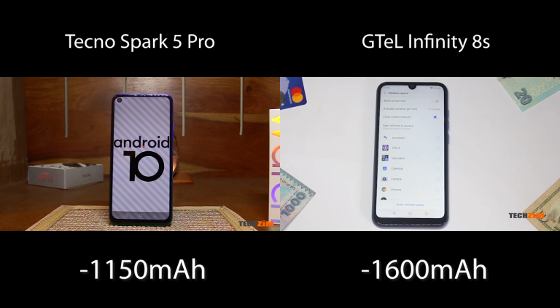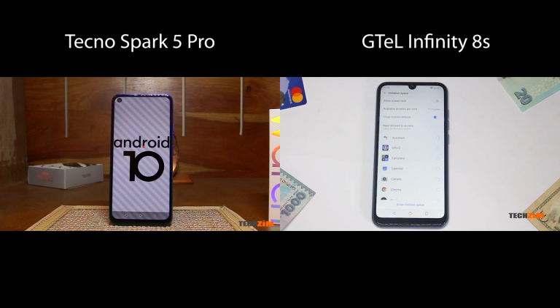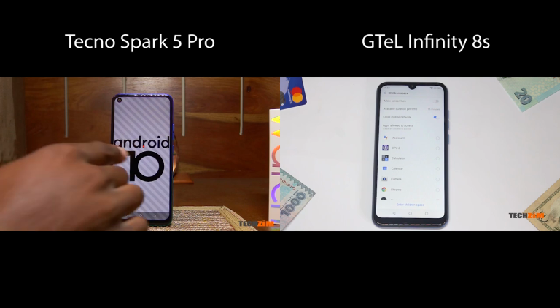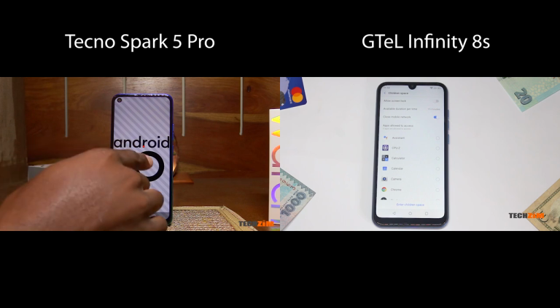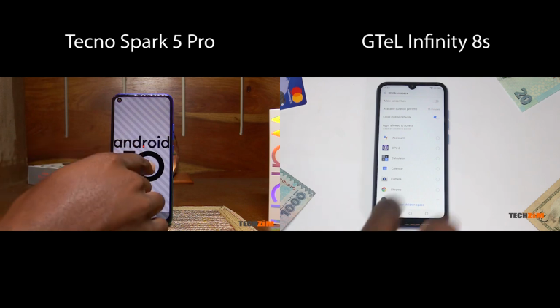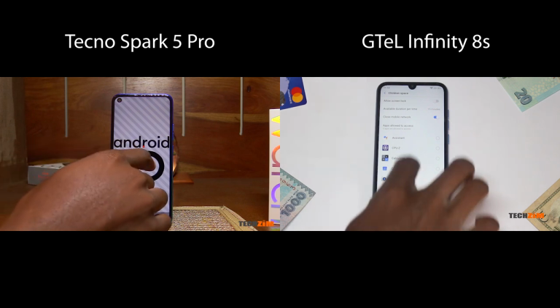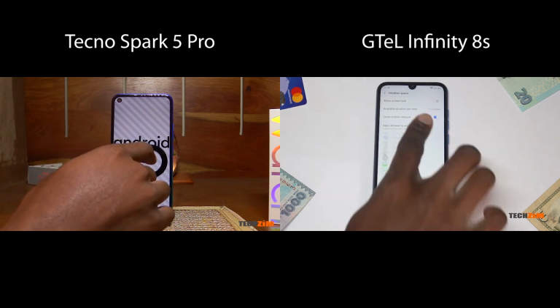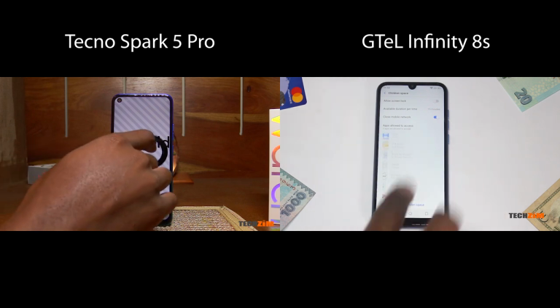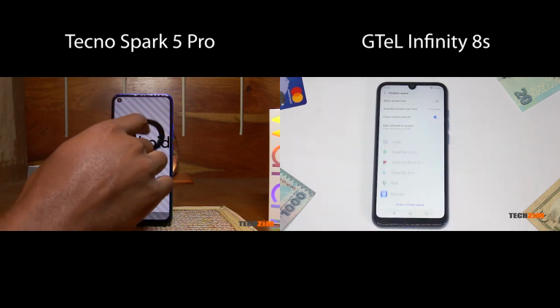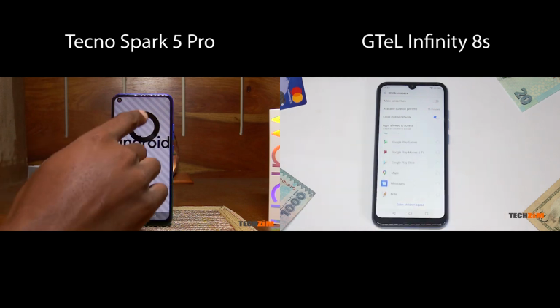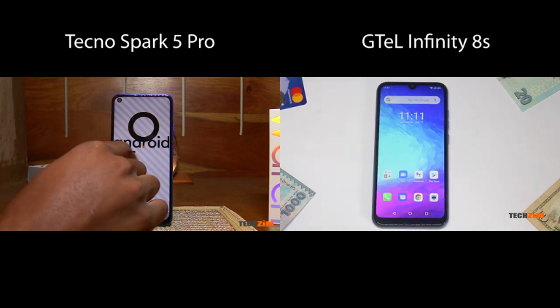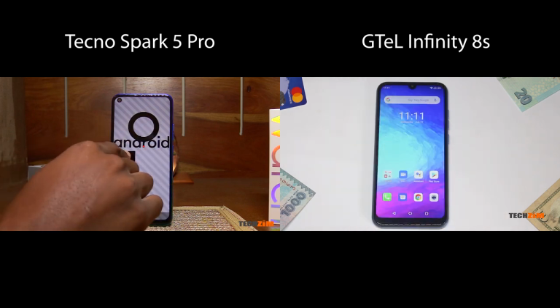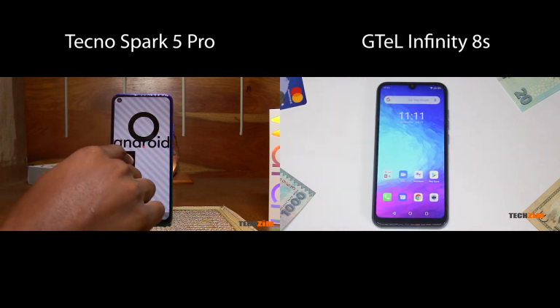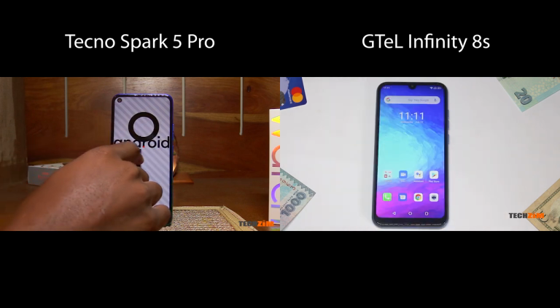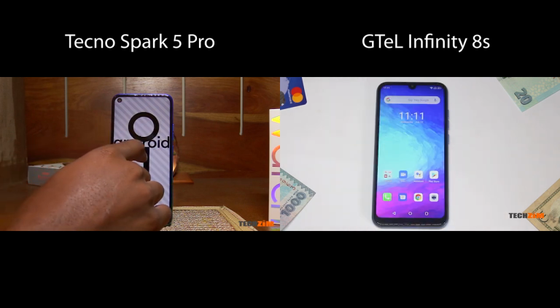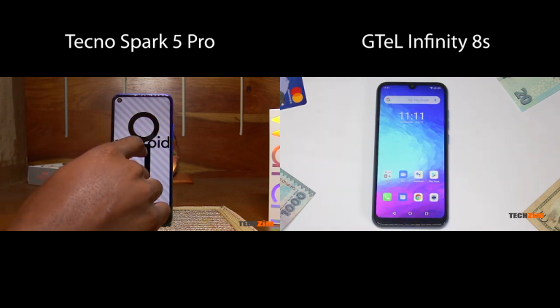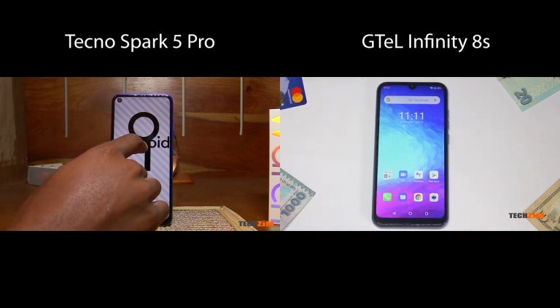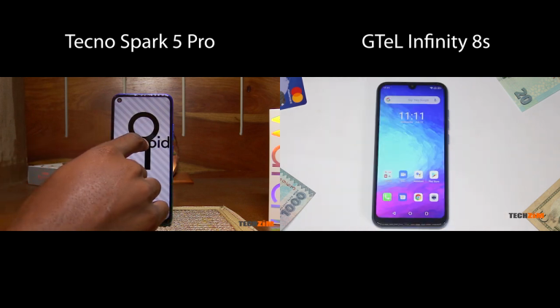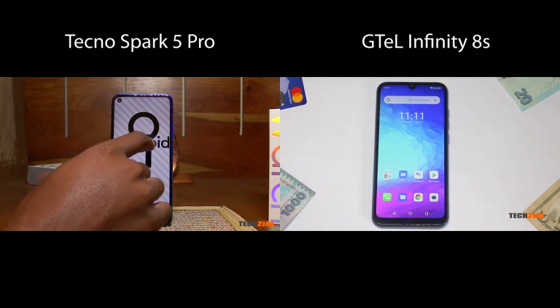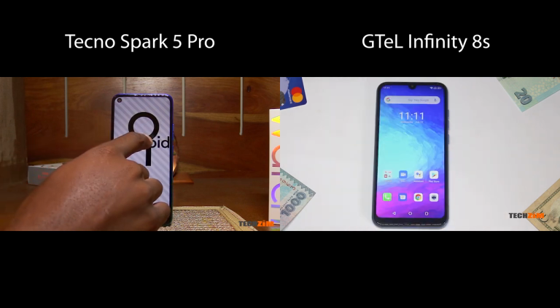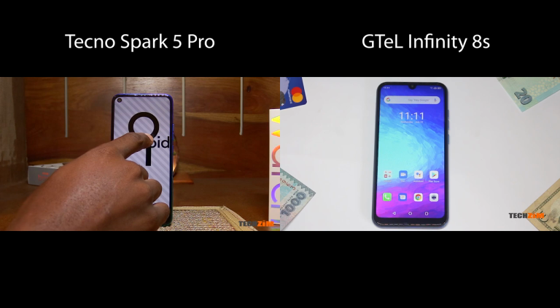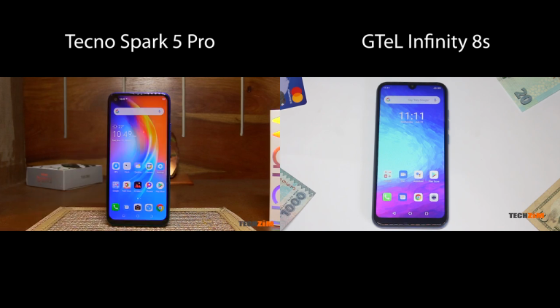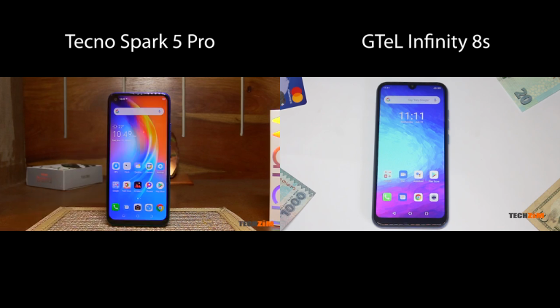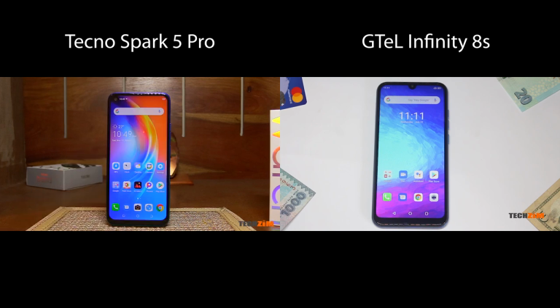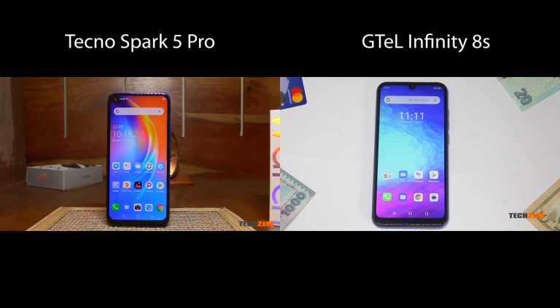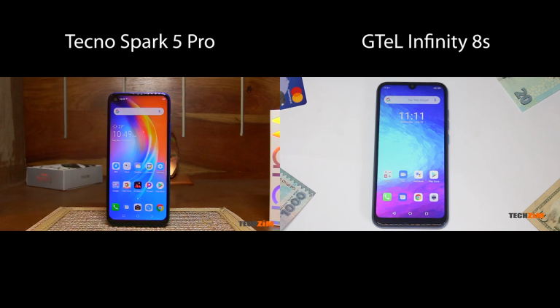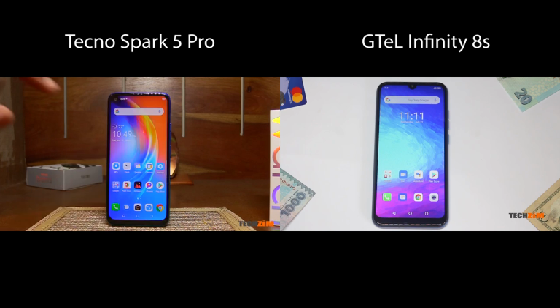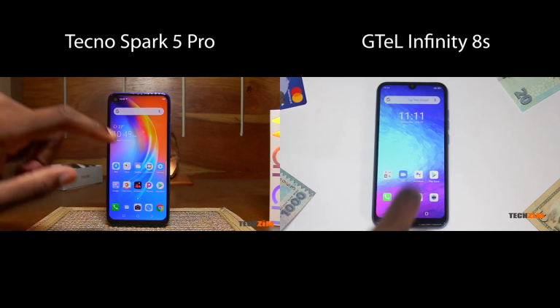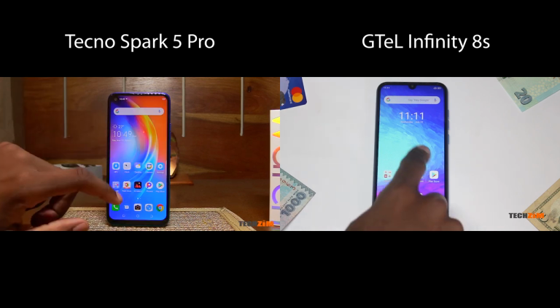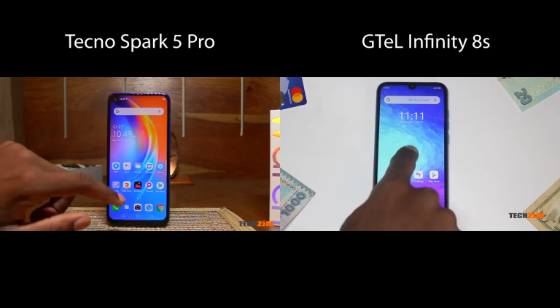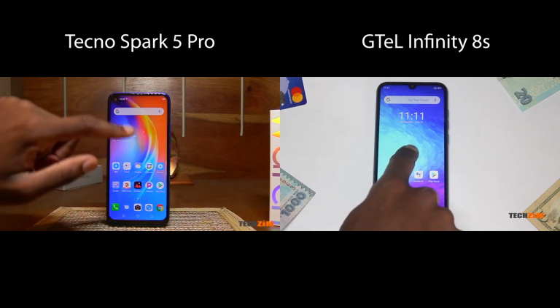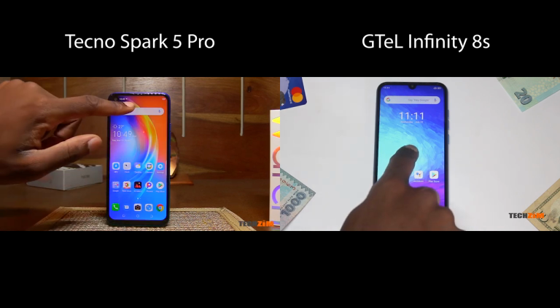So whilst the G-Tel can be a solid one-day battery phone, the Tecno can pretty much do double that or even more.